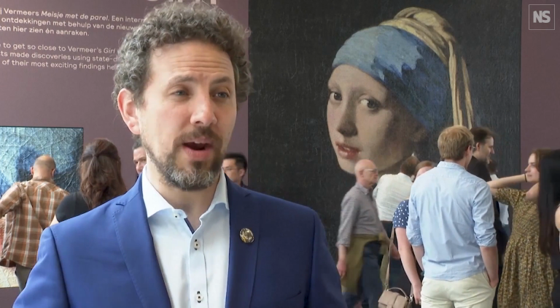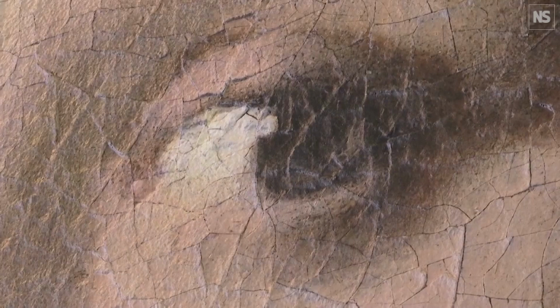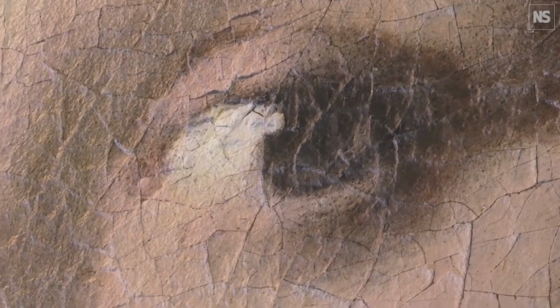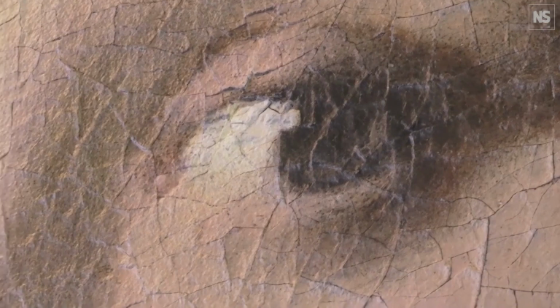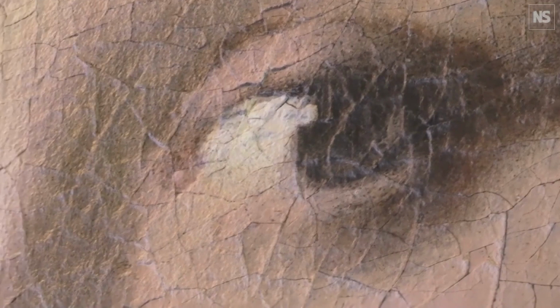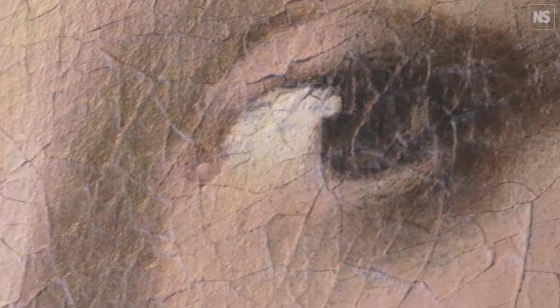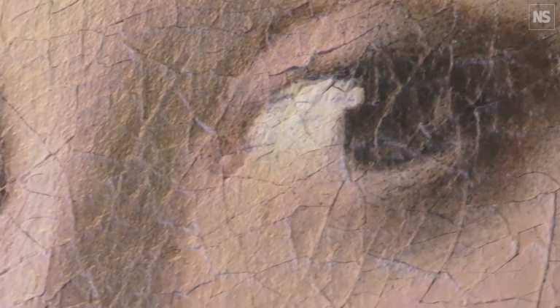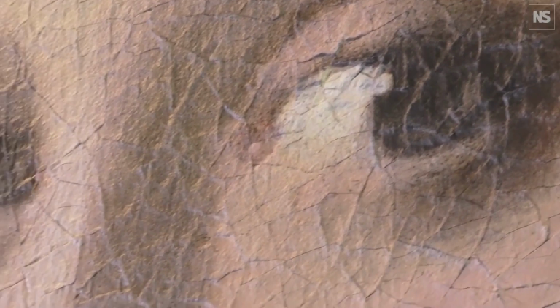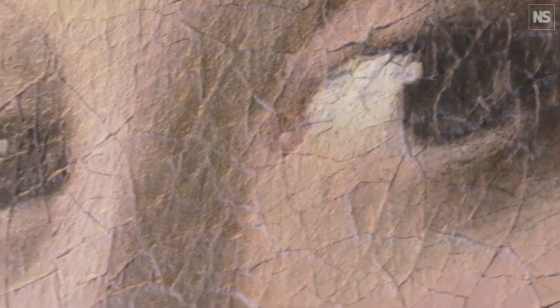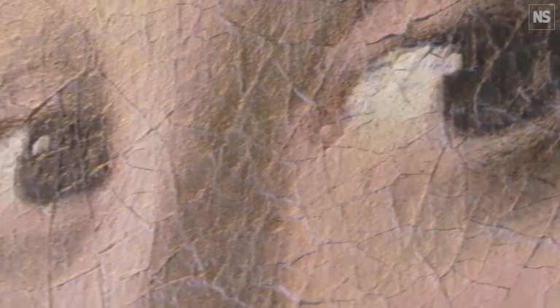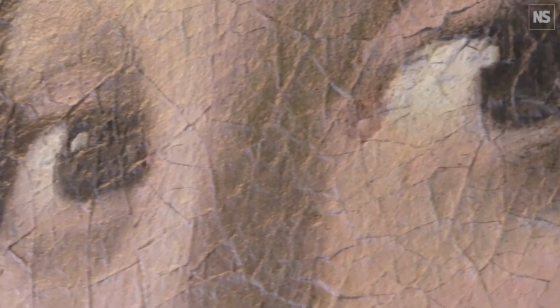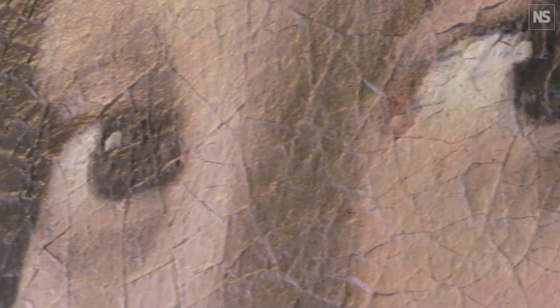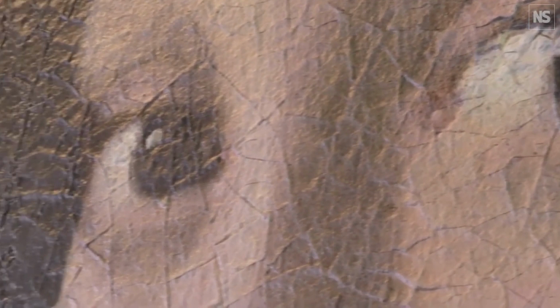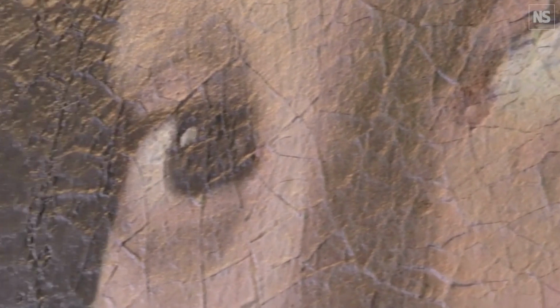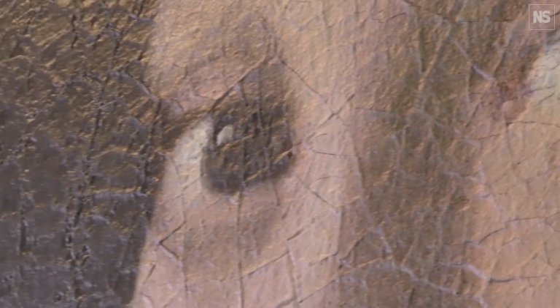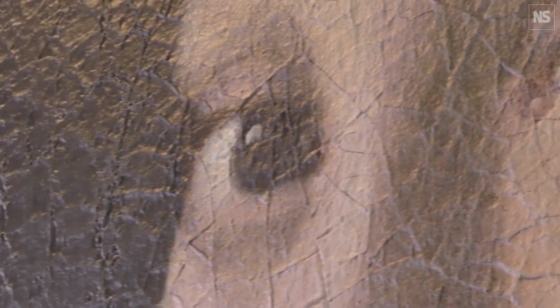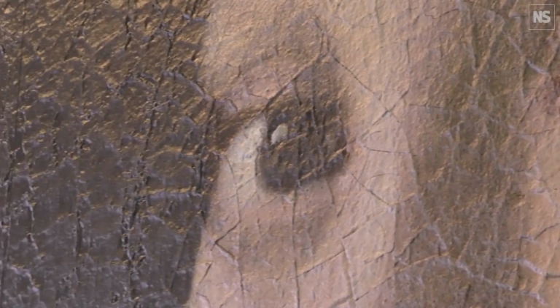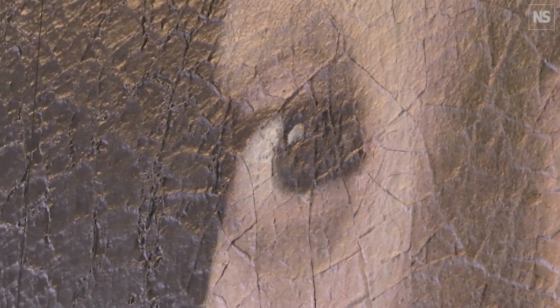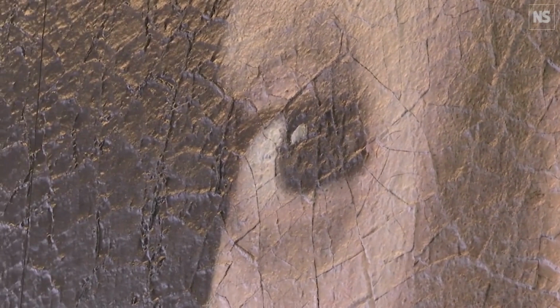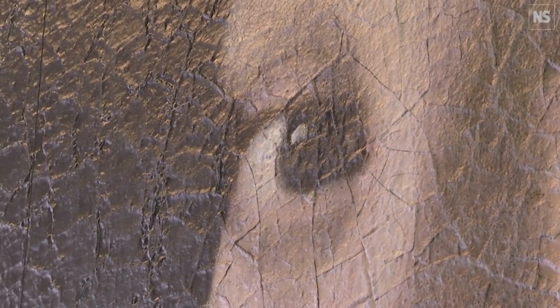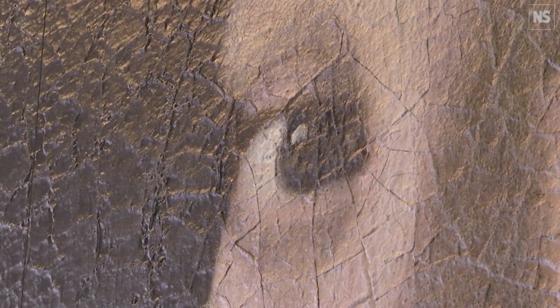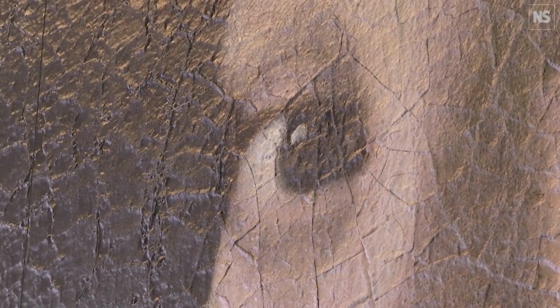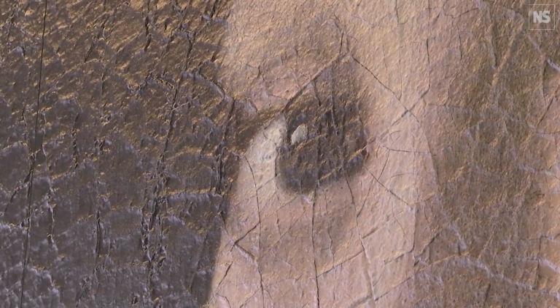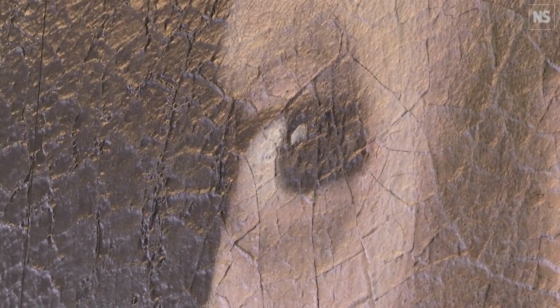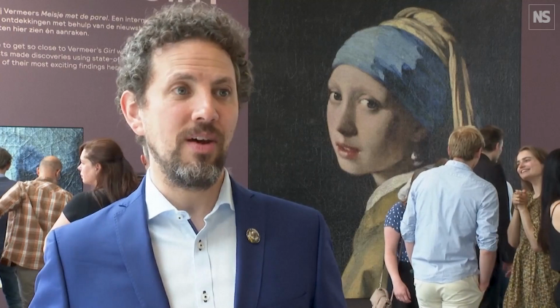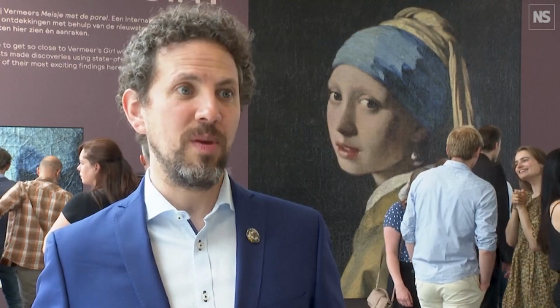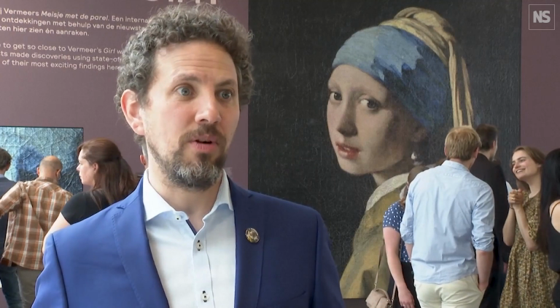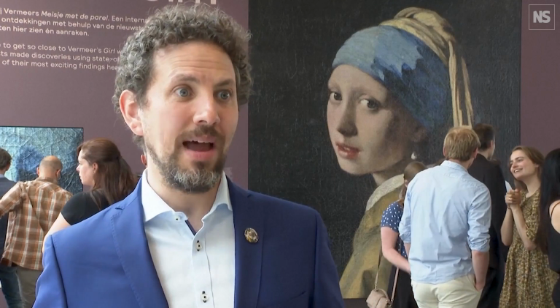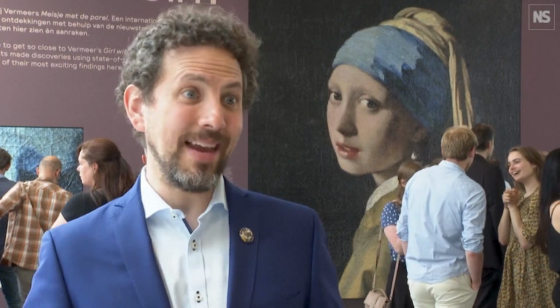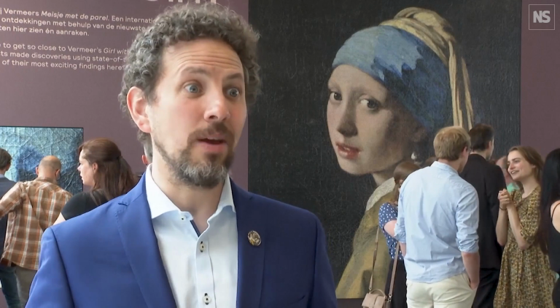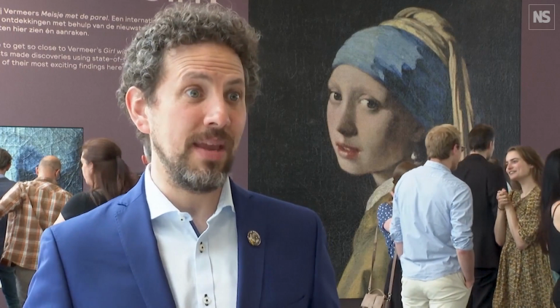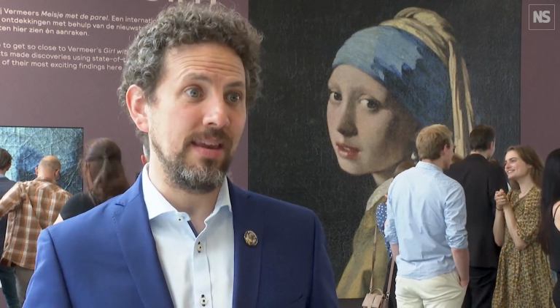Cracks are appearing, paint degradation, and you can sometimes have paint loss. Sometimes you can even have people attacking a painting.